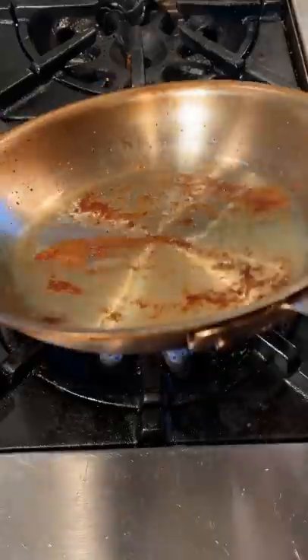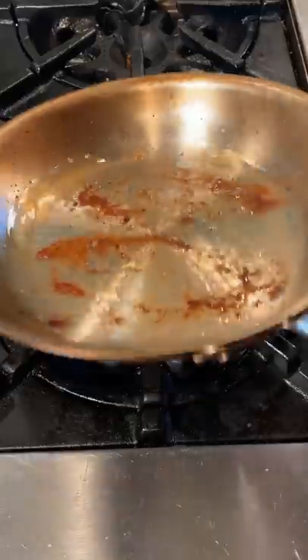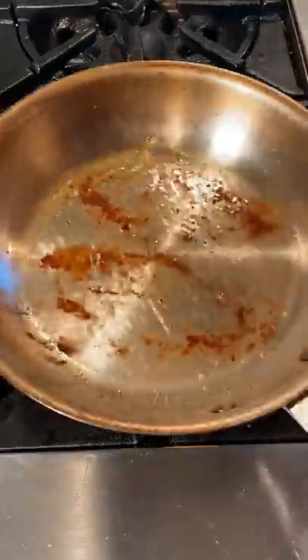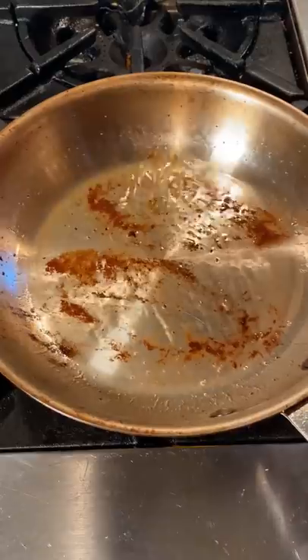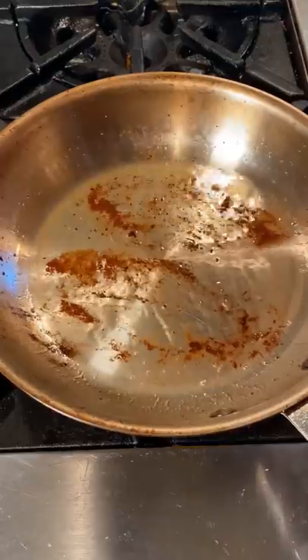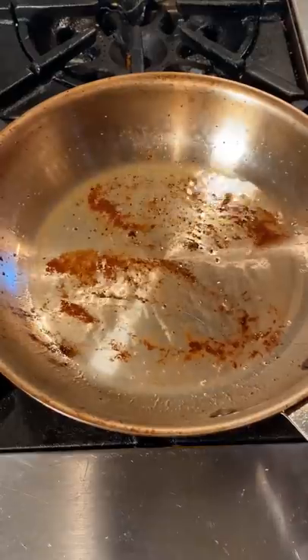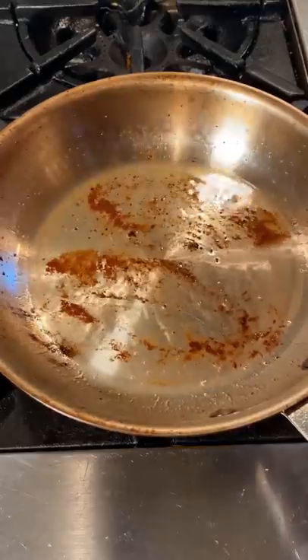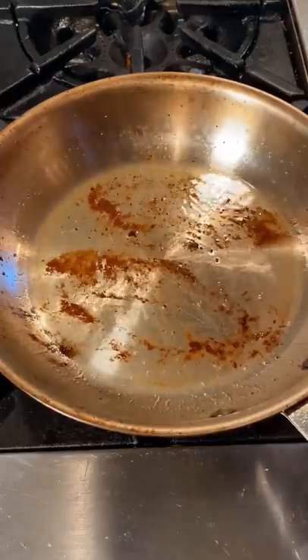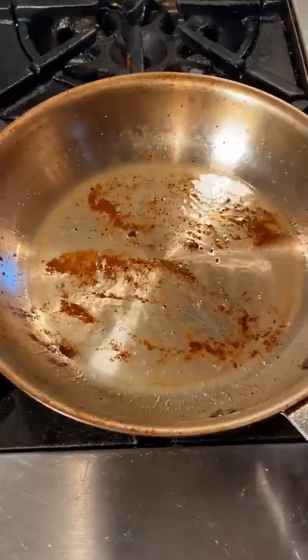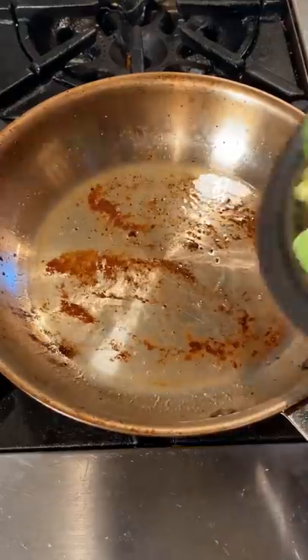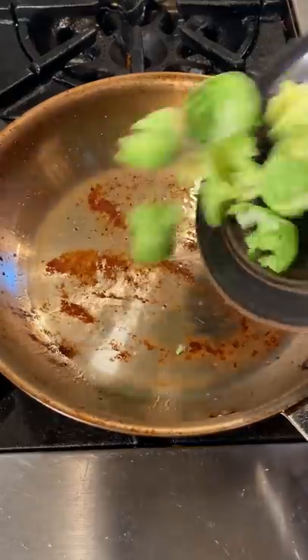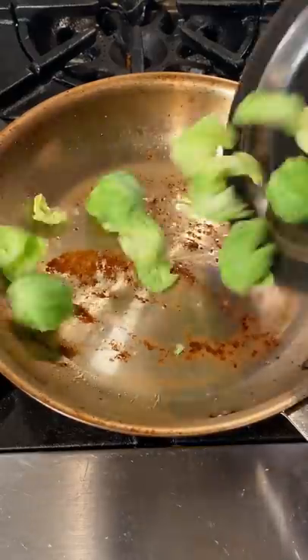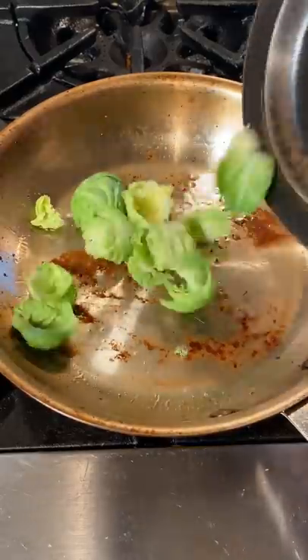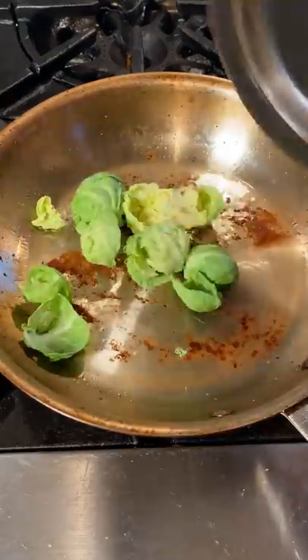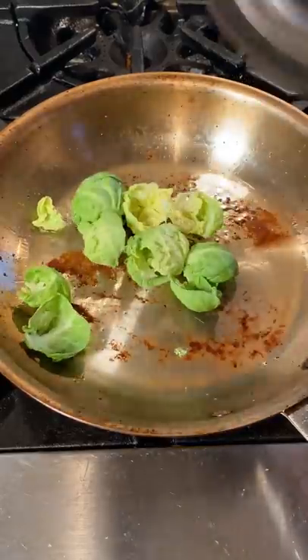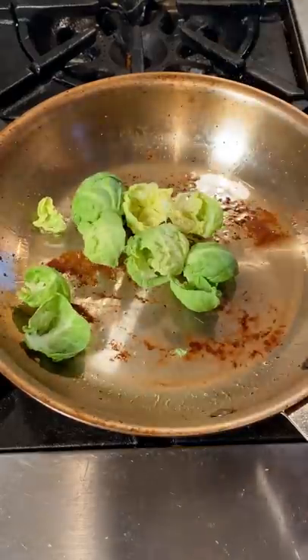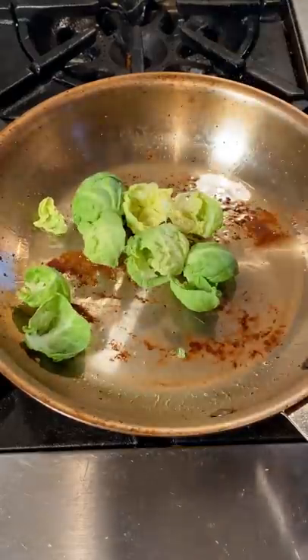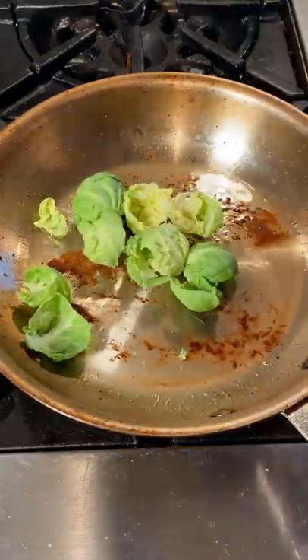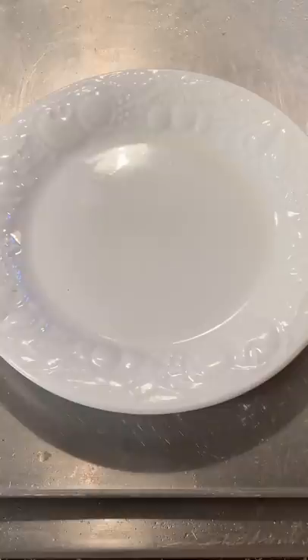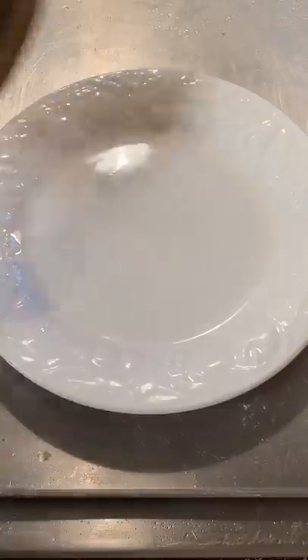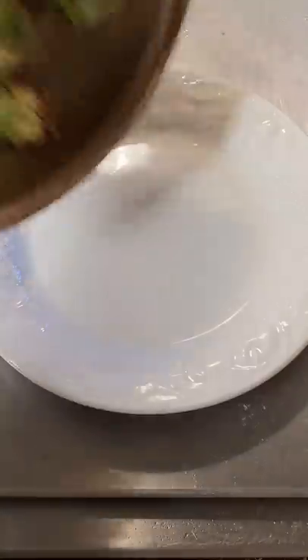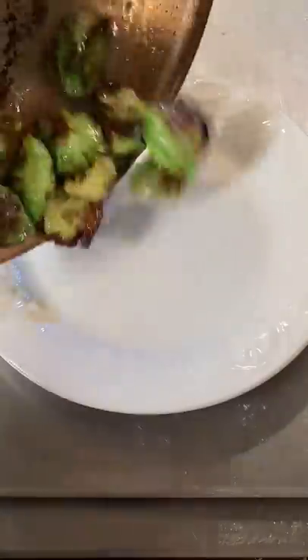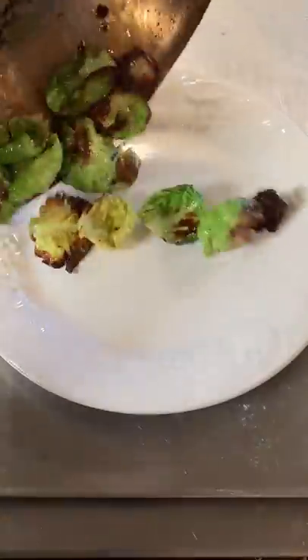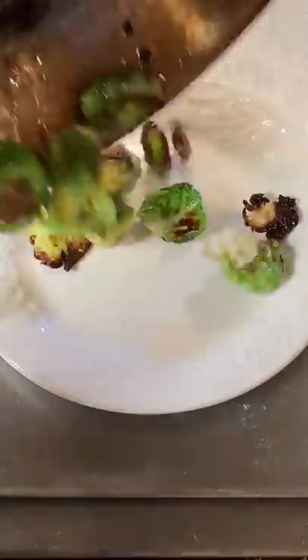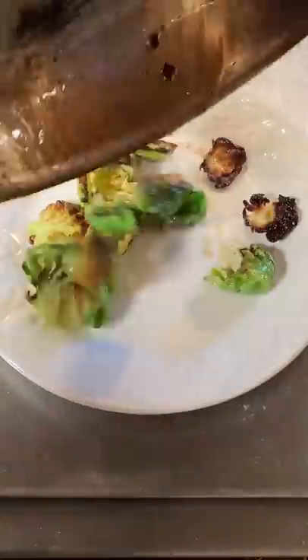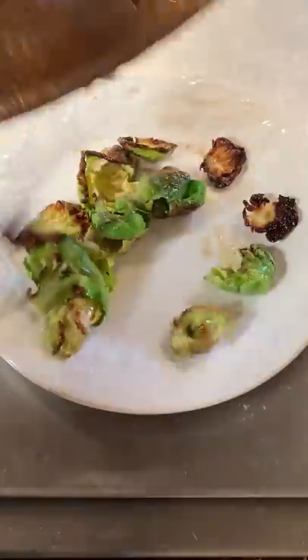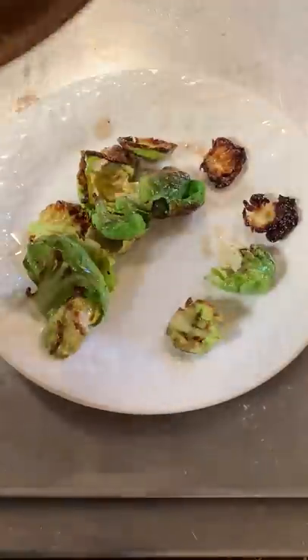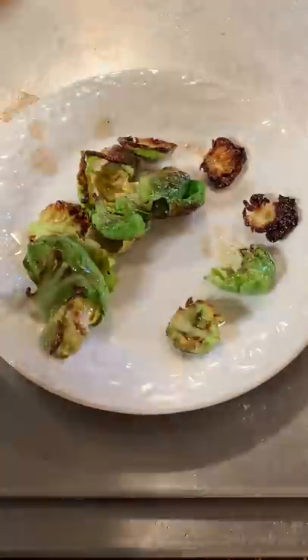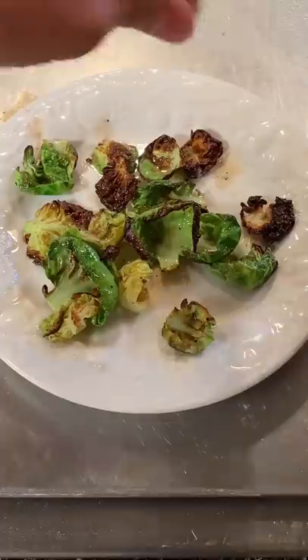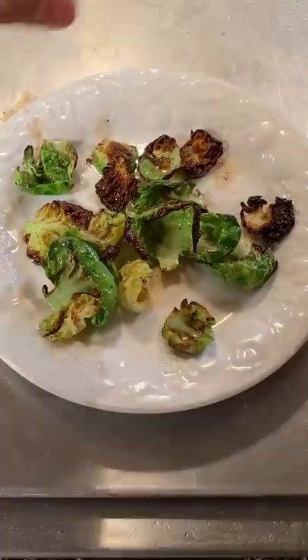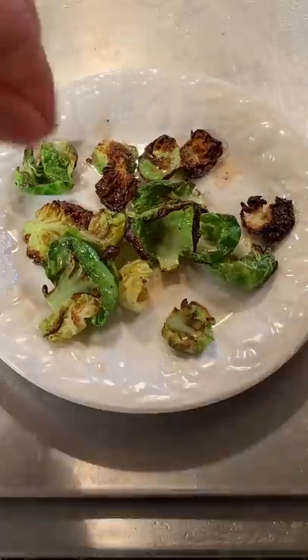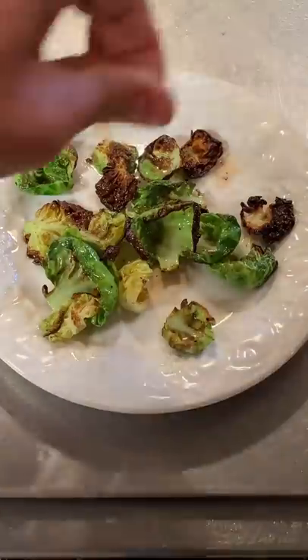Same pan as the chicken, we're gonna fry some Brussels sprout leaves. When they're slightly crispy, remove with Maldon salt.